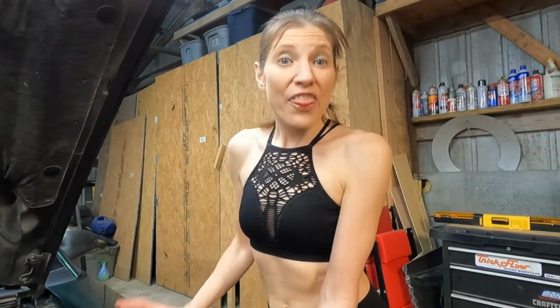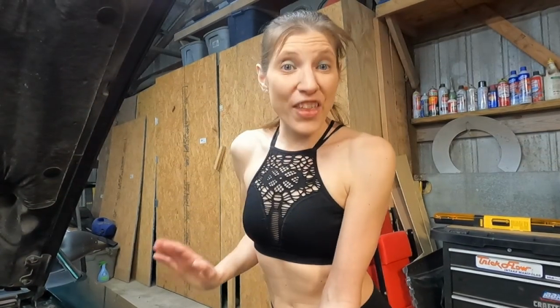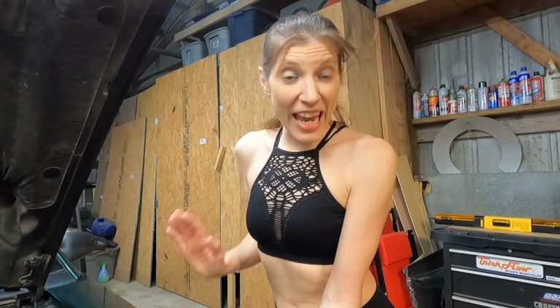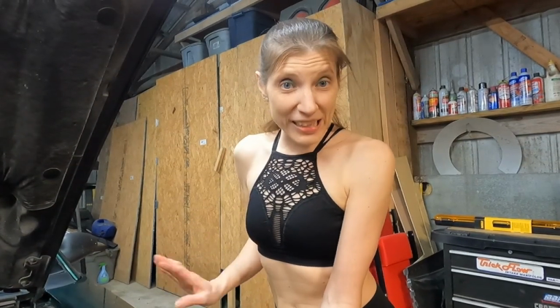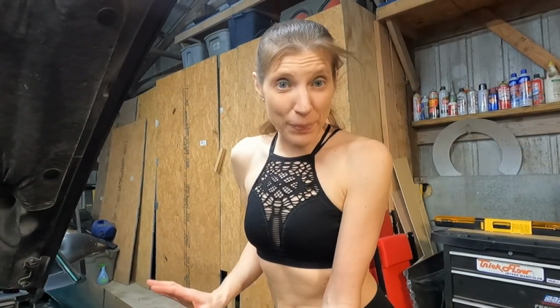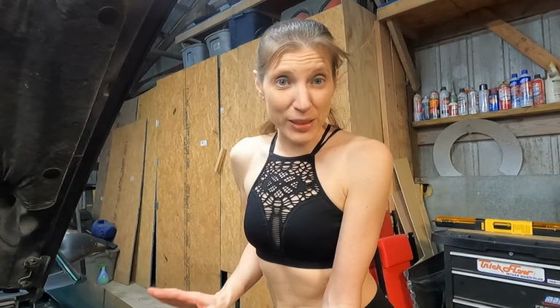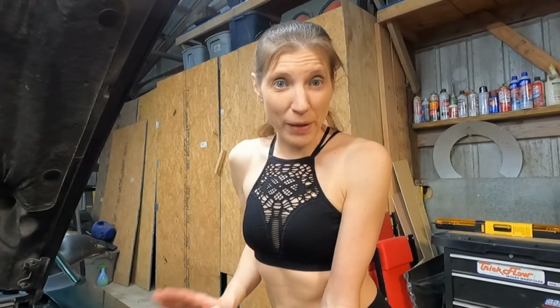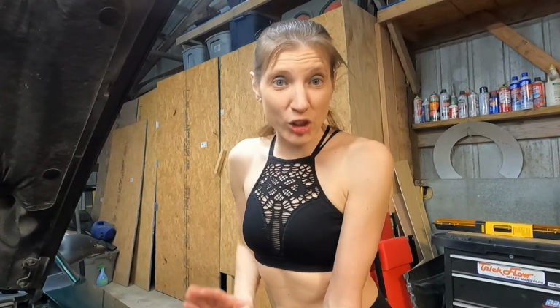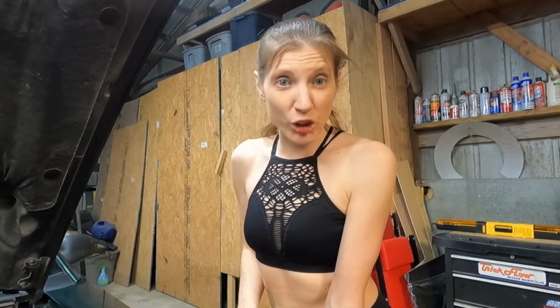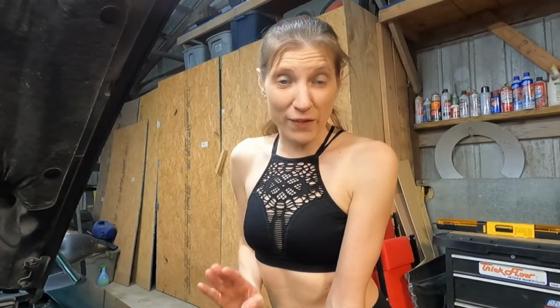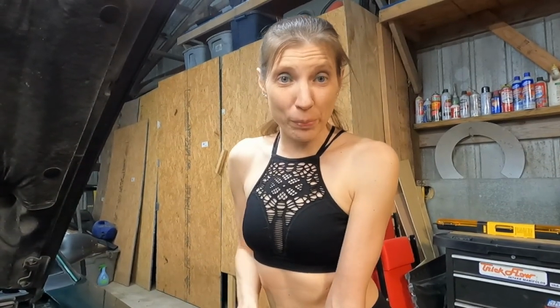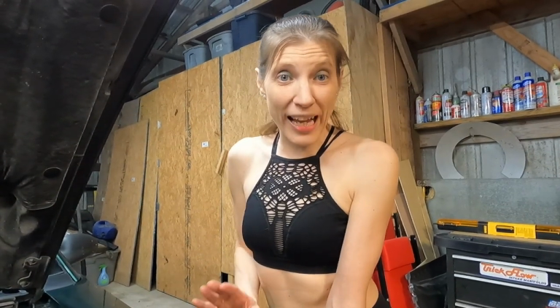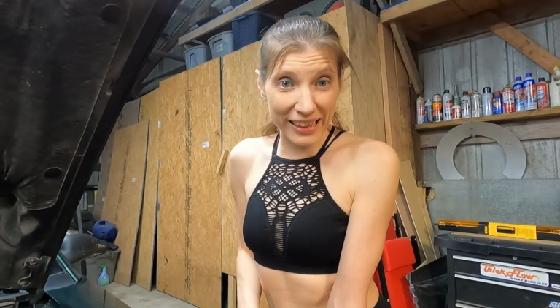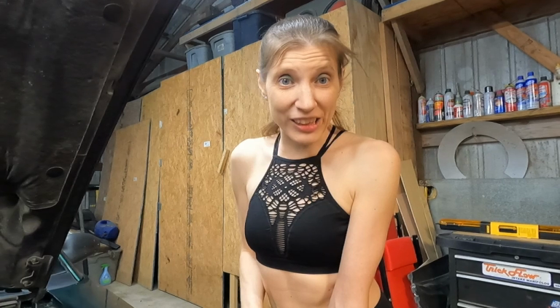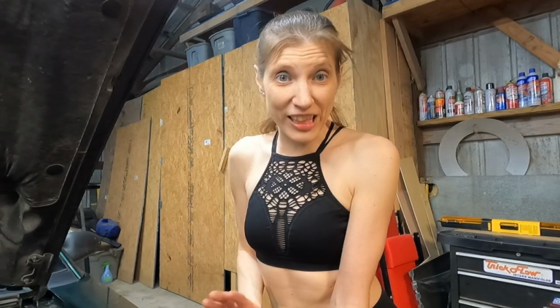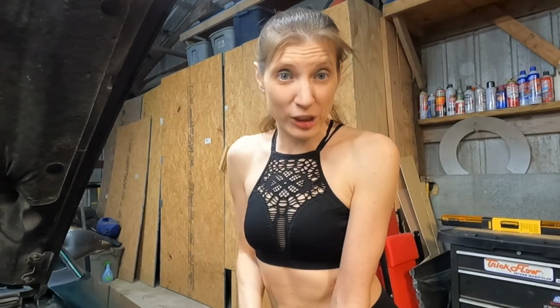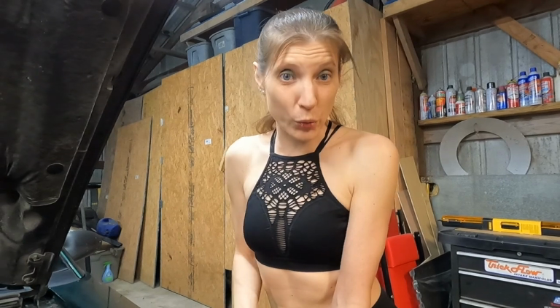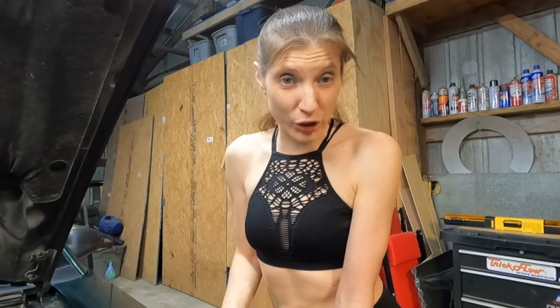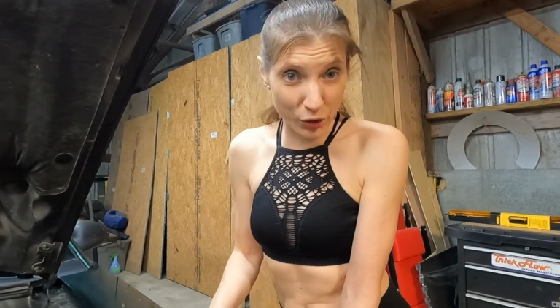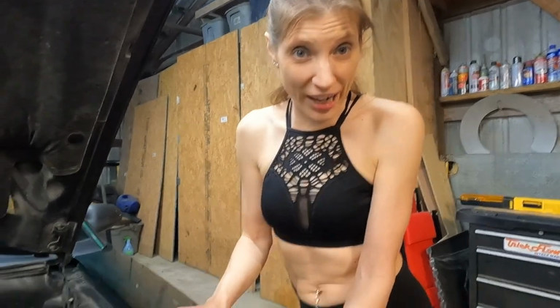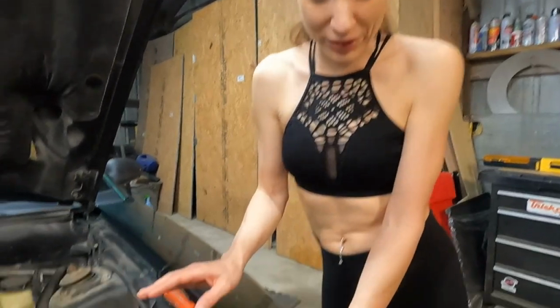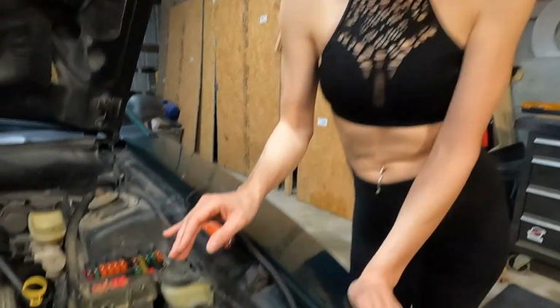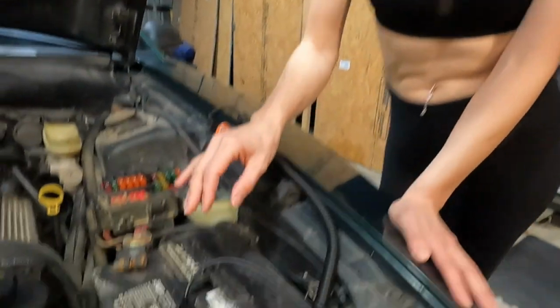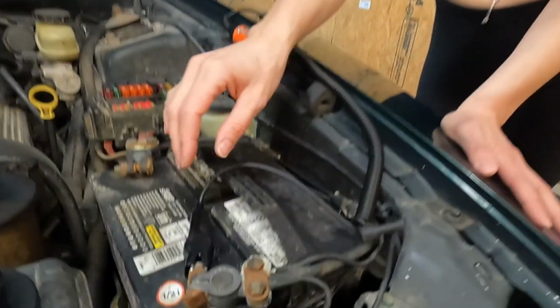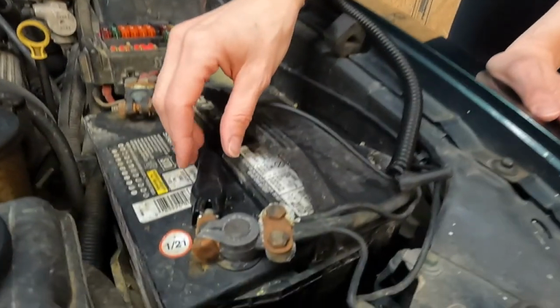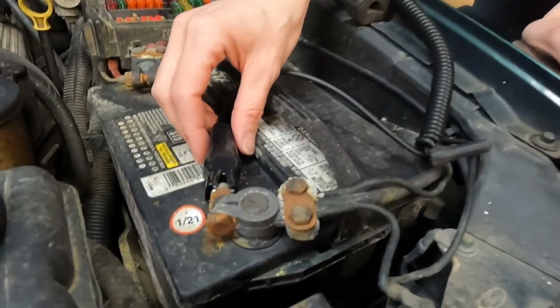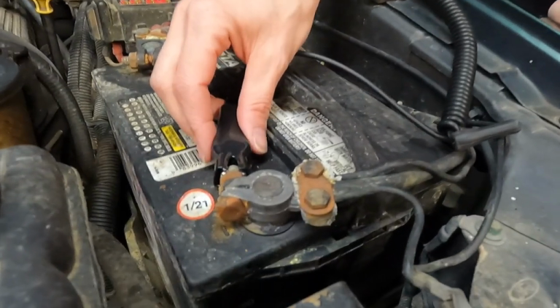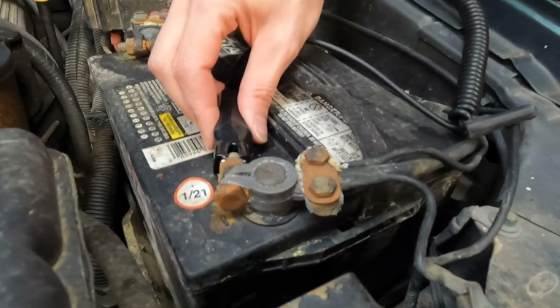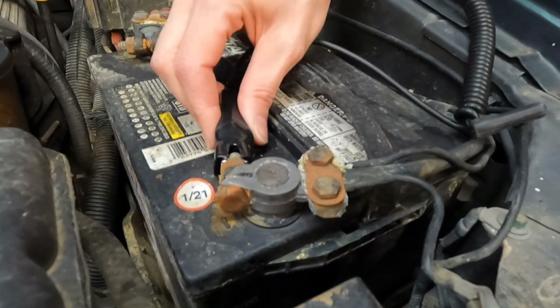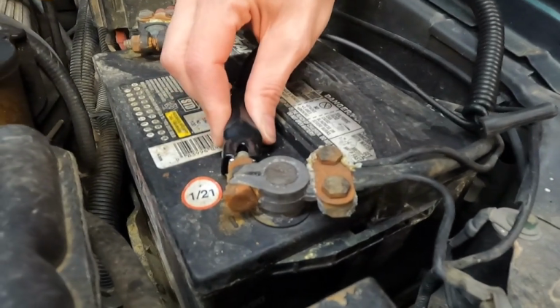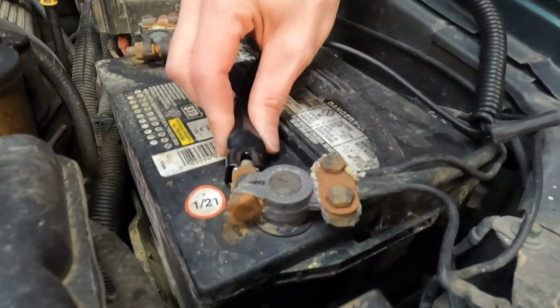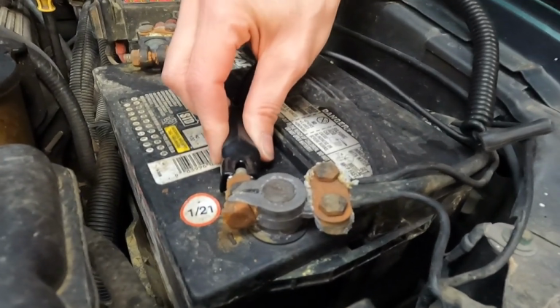The next step is to make sure you have your black lead connected to a good ground, like so.